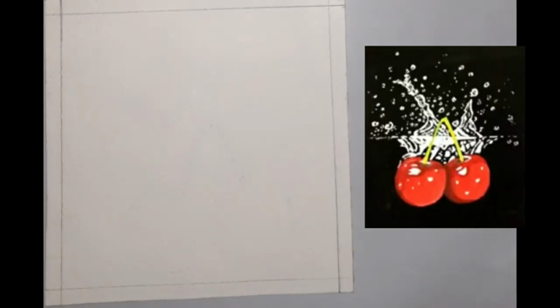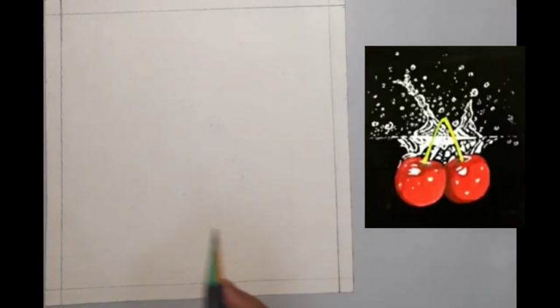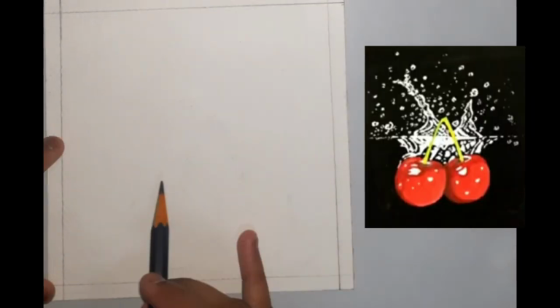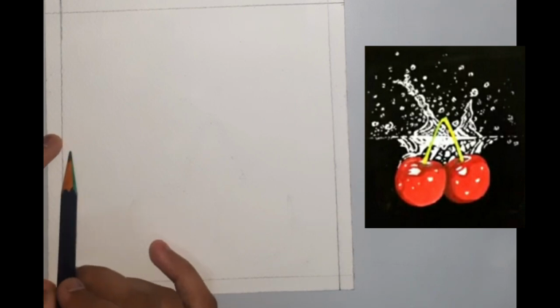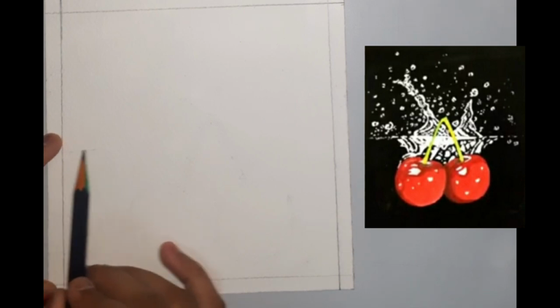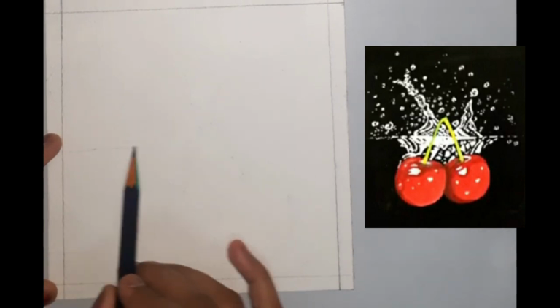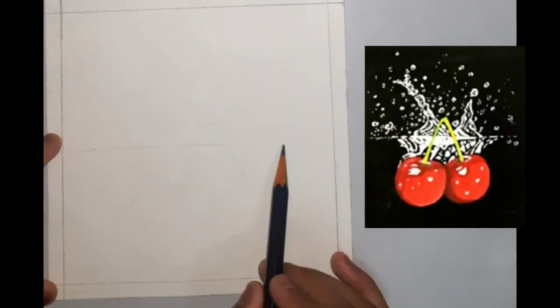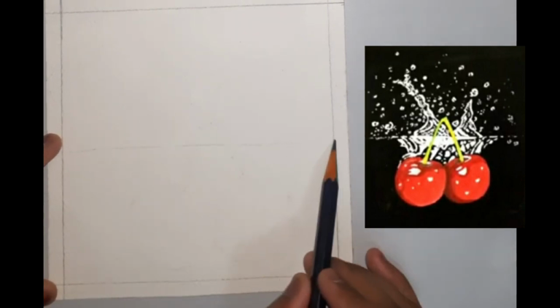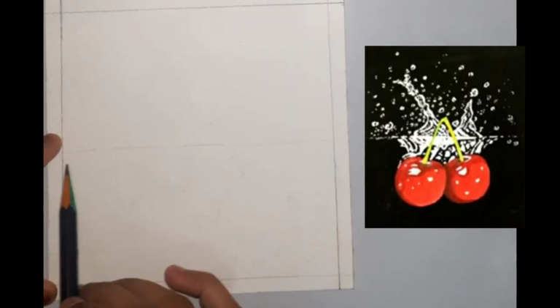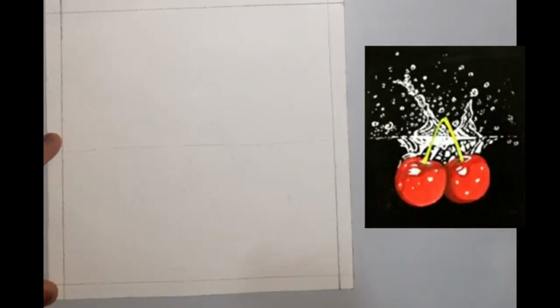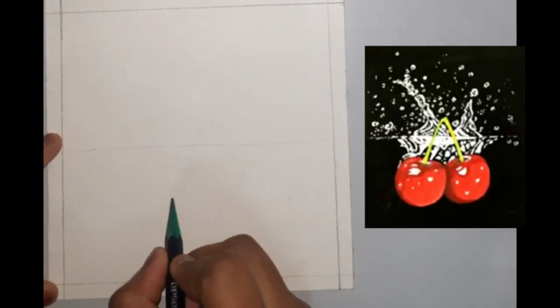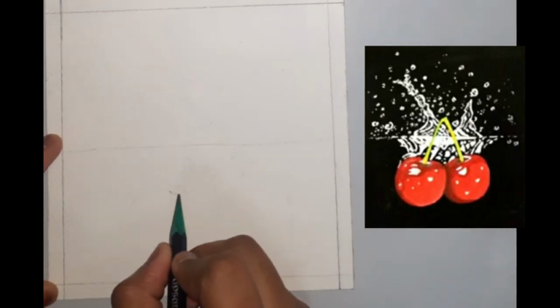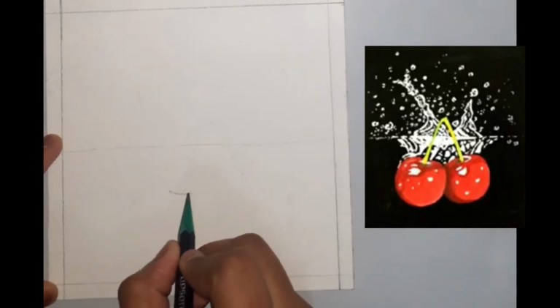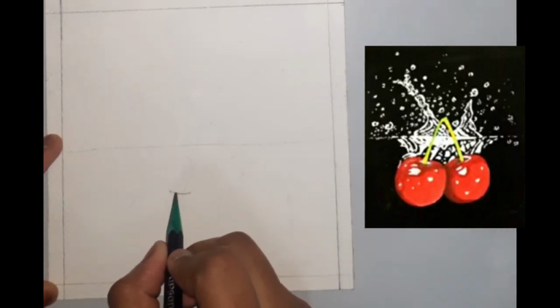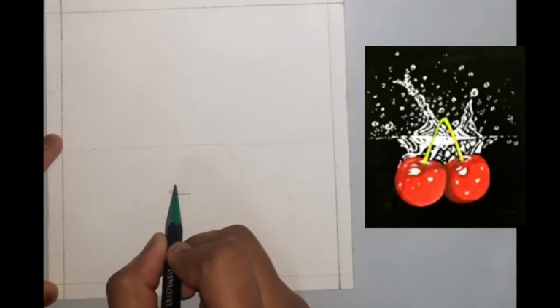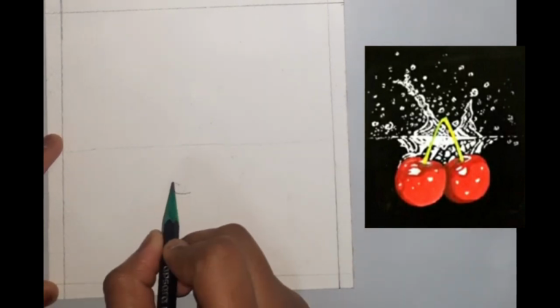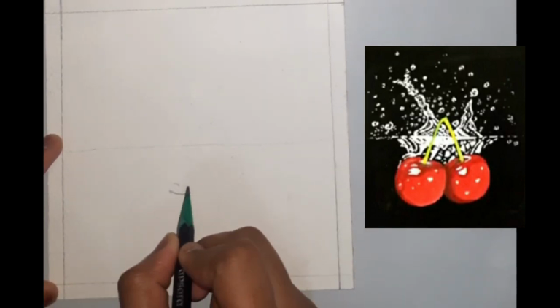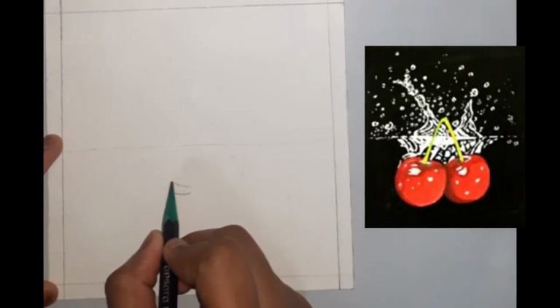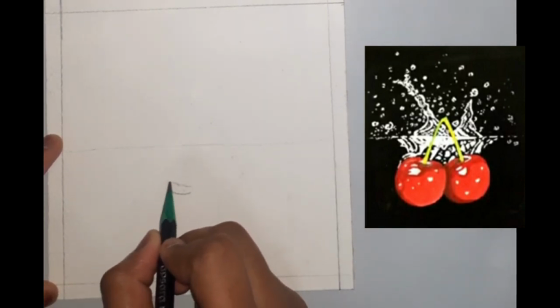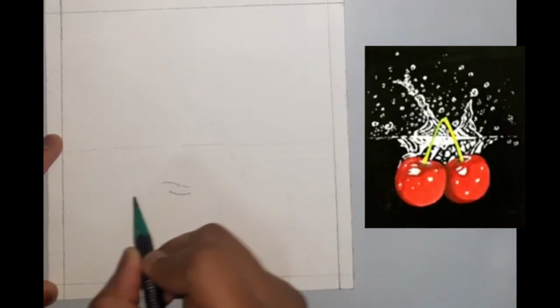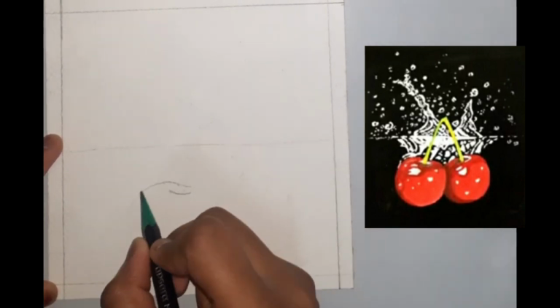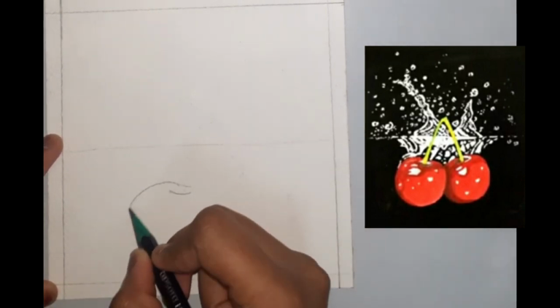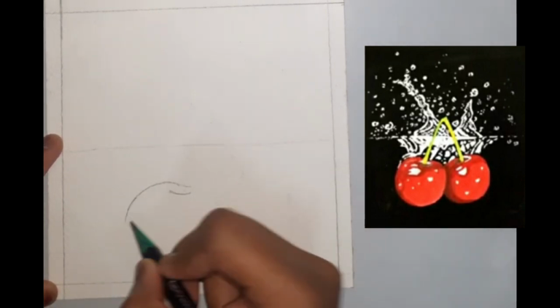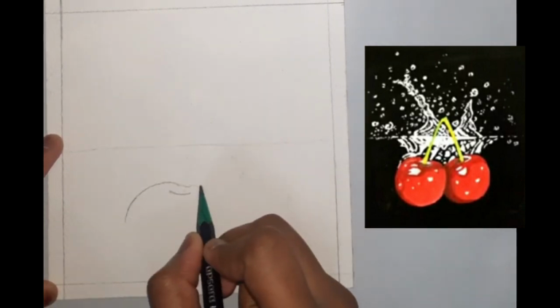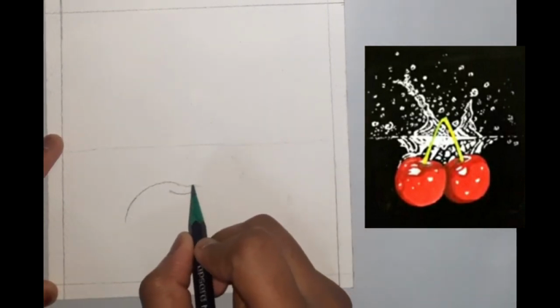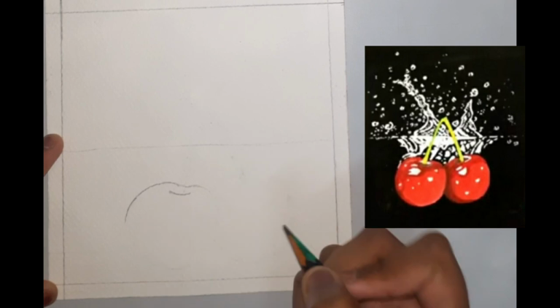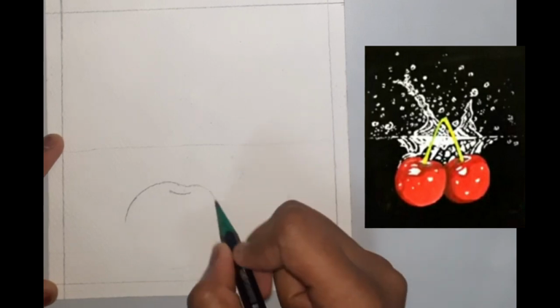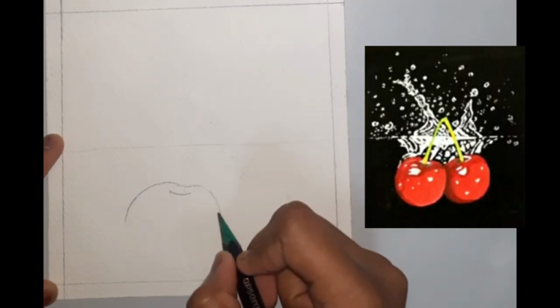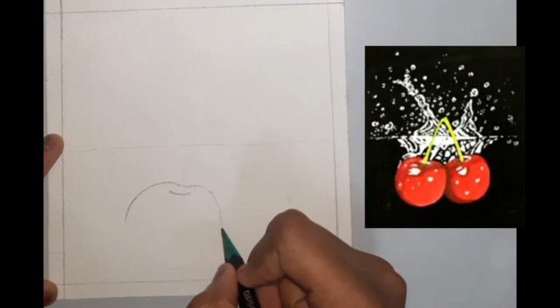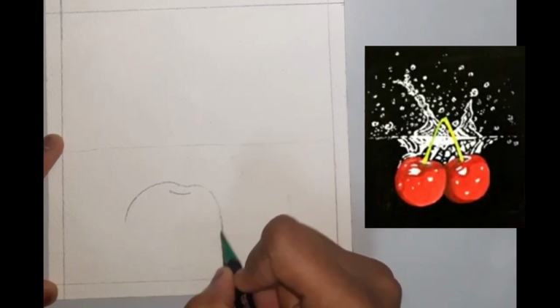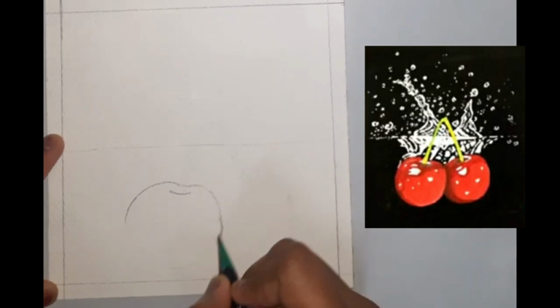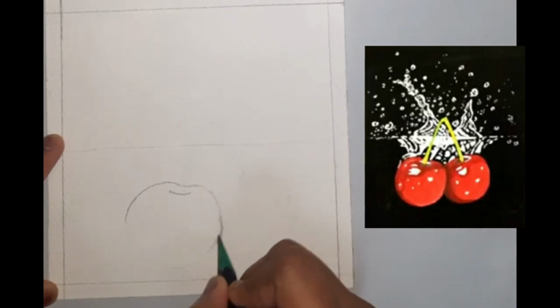Hey guys, welcome back to our channel! Today we will be painting a bunch of cherries splashing in water with poster colors.